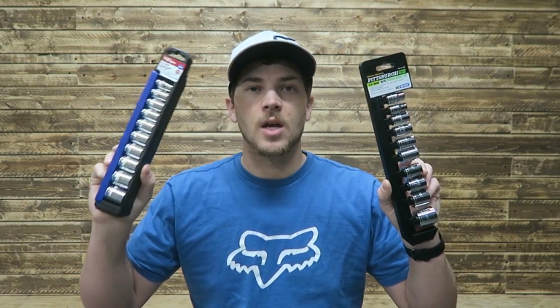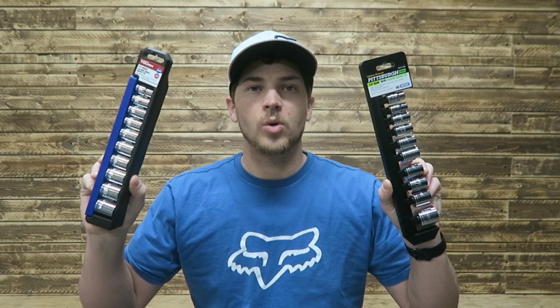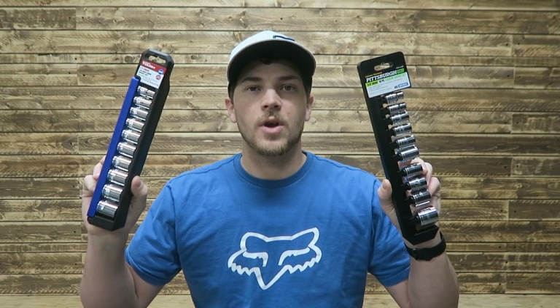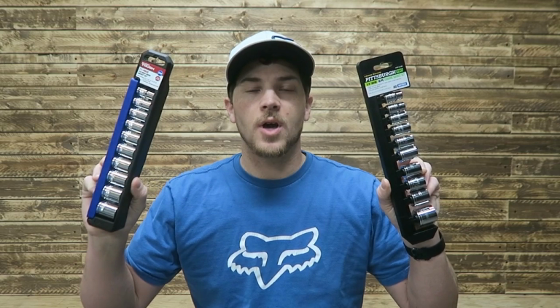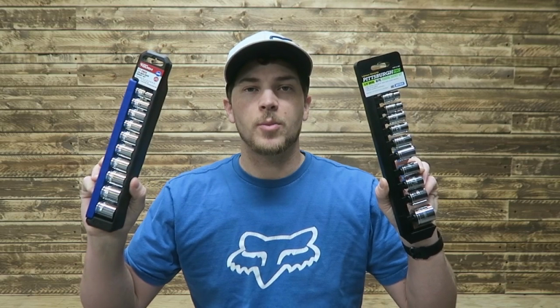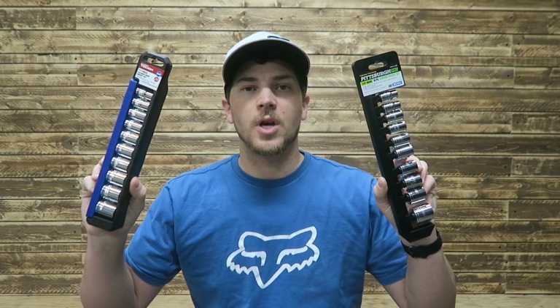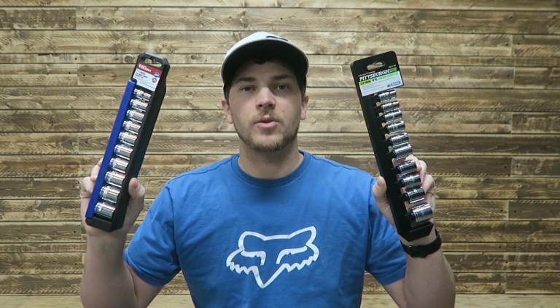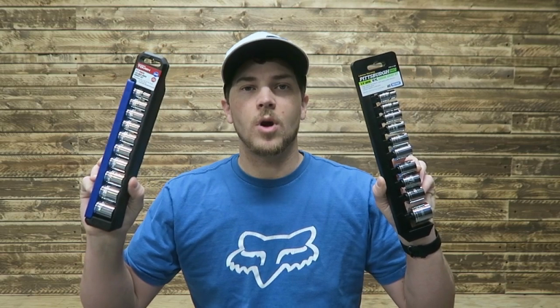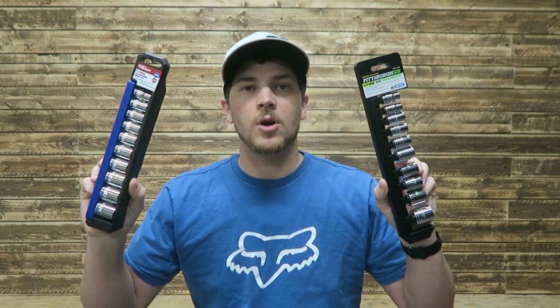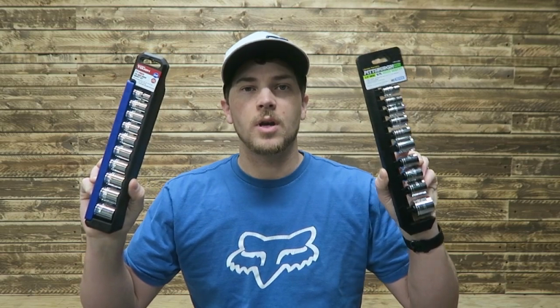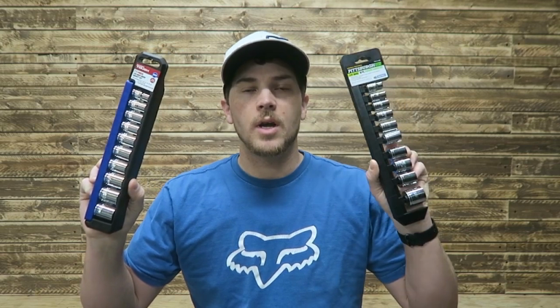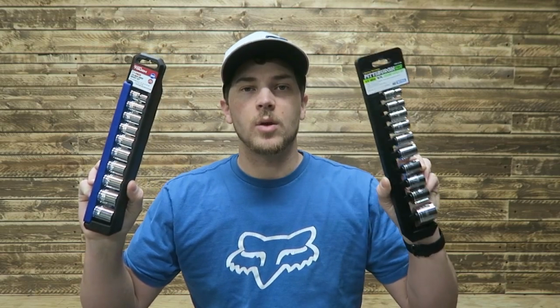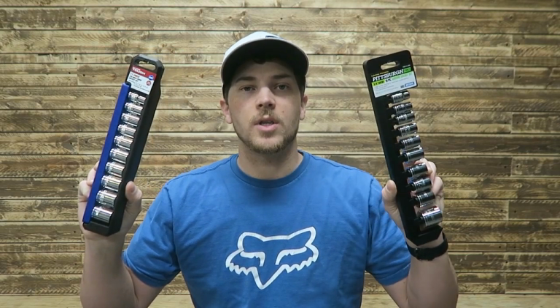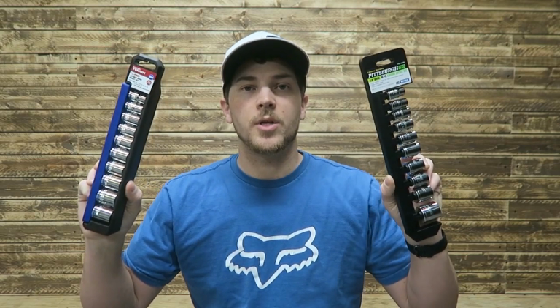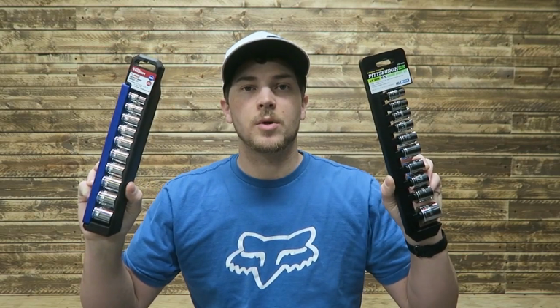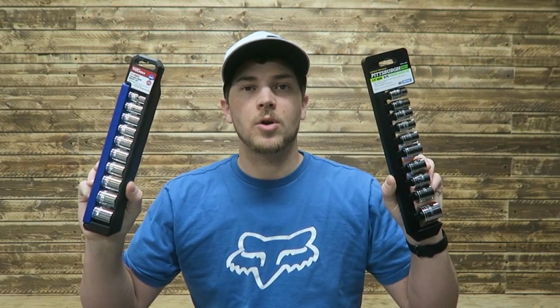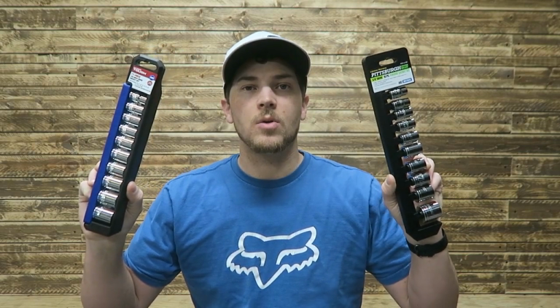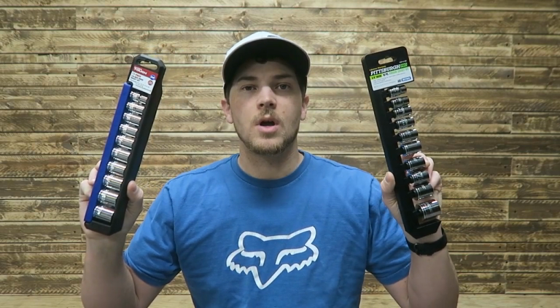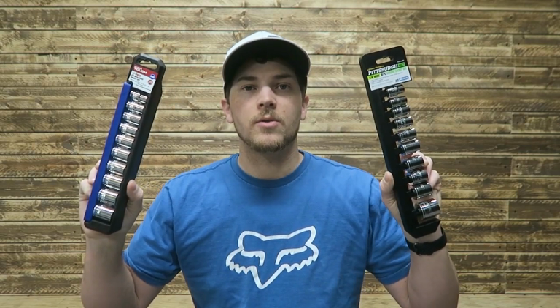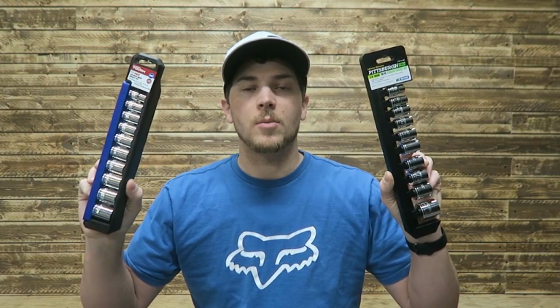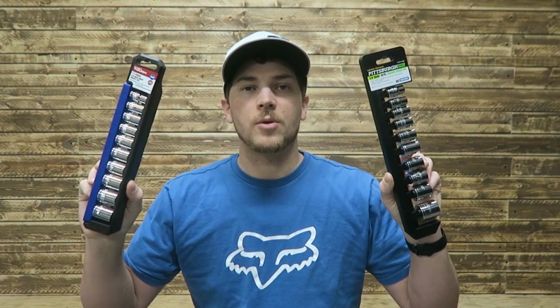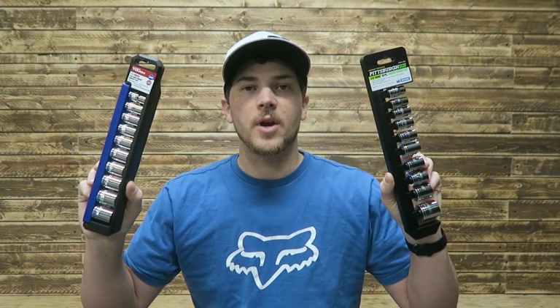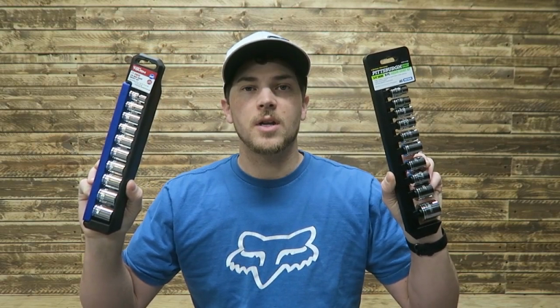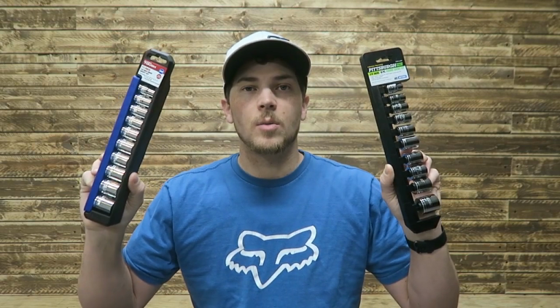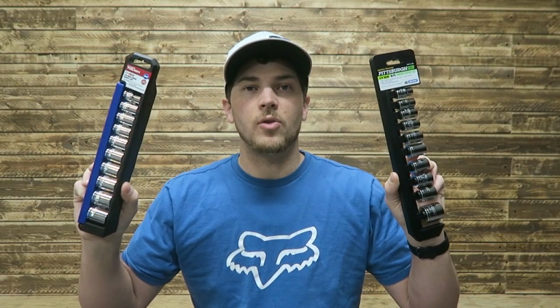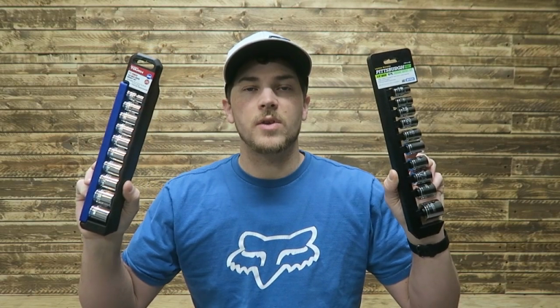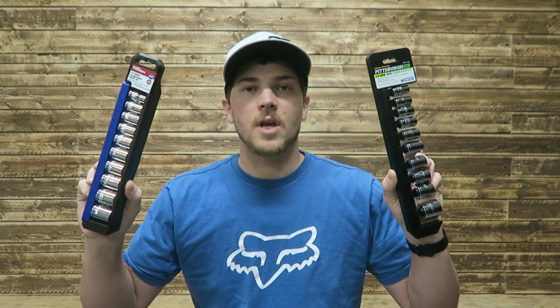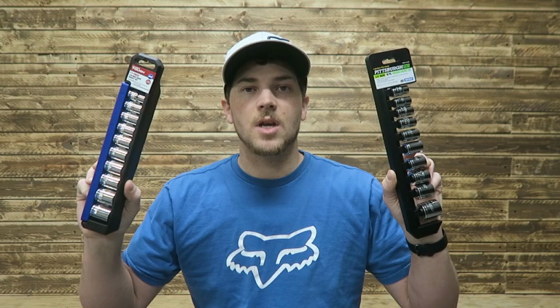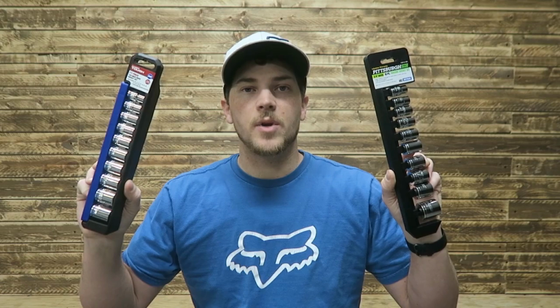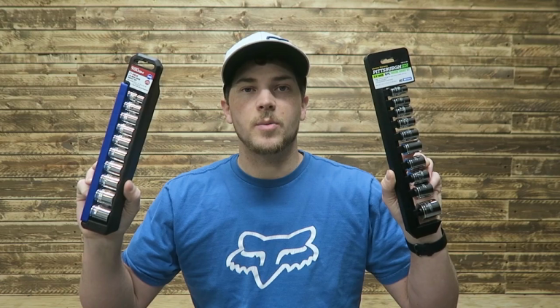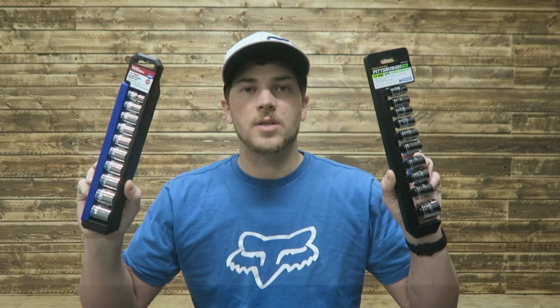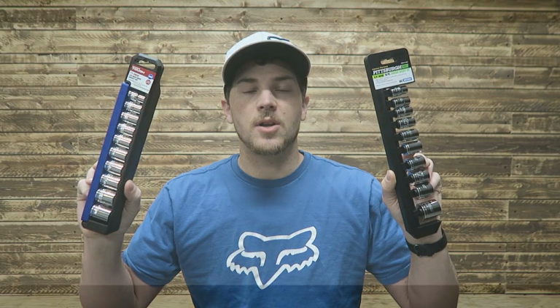Here we've got the HyperTuff from Walmart, and here we've got the Pittsburgh Pro from Harbor Freight. Both of these sets come in at about $10.